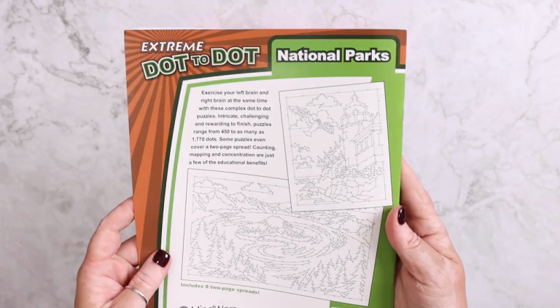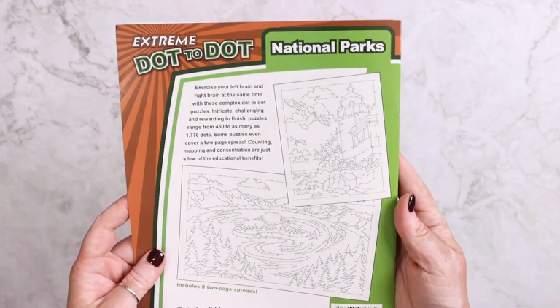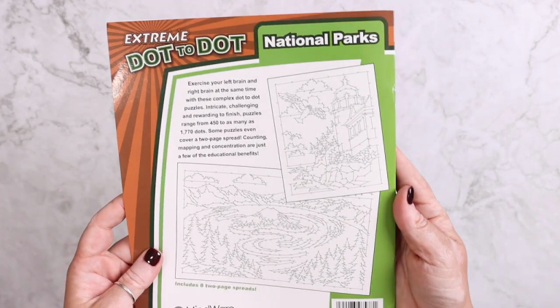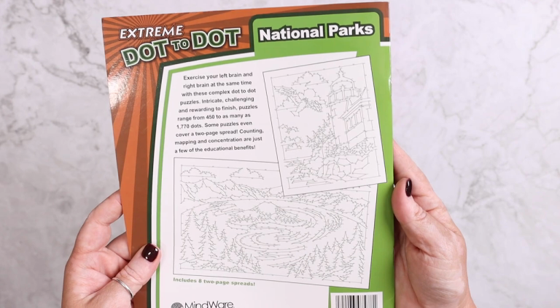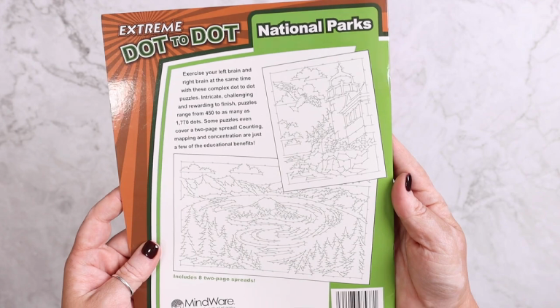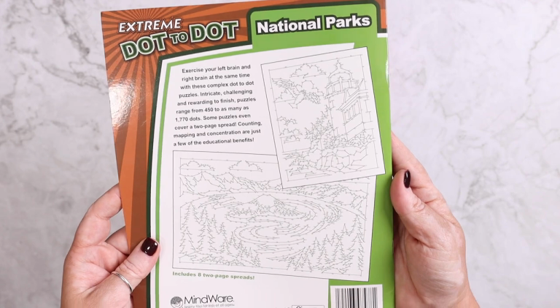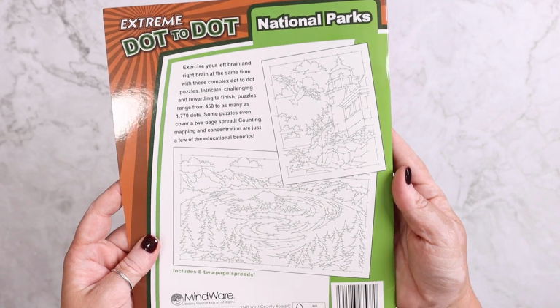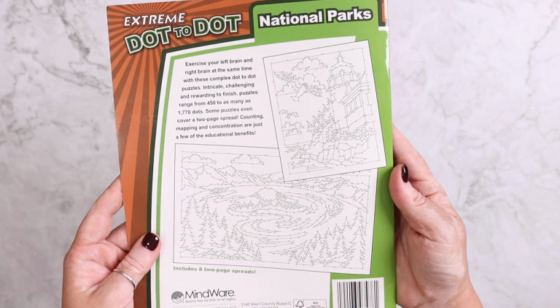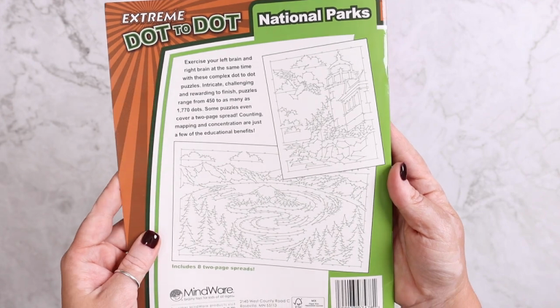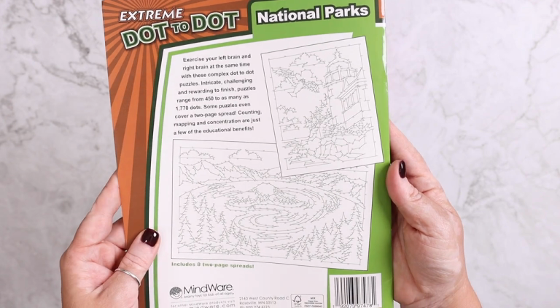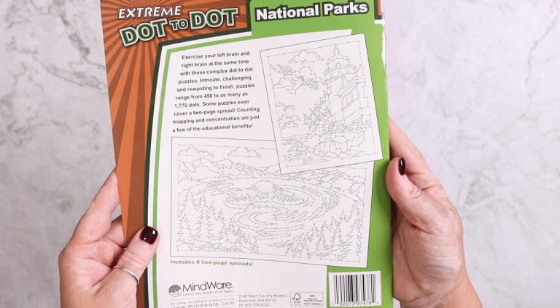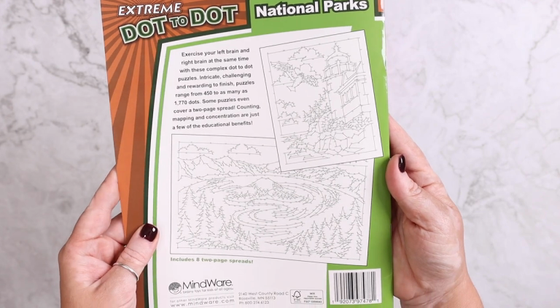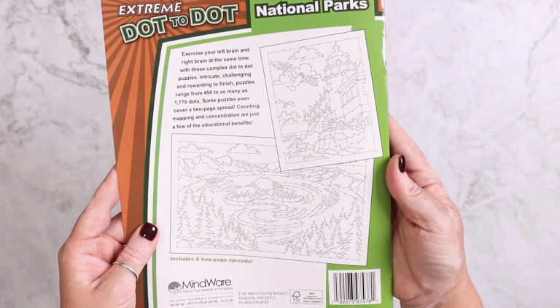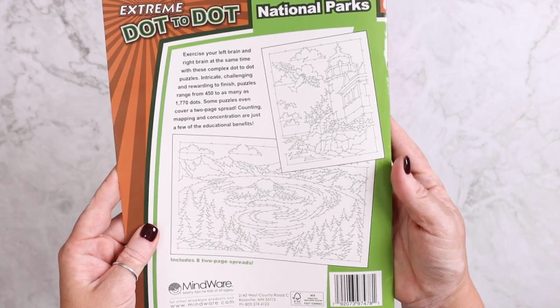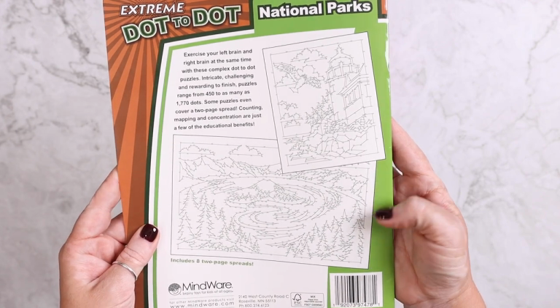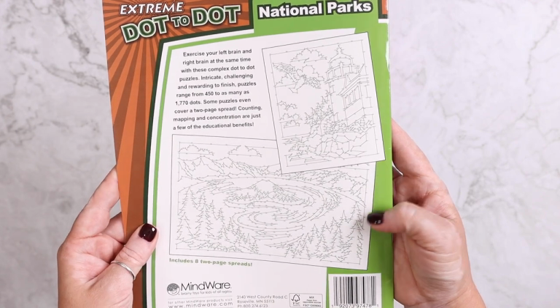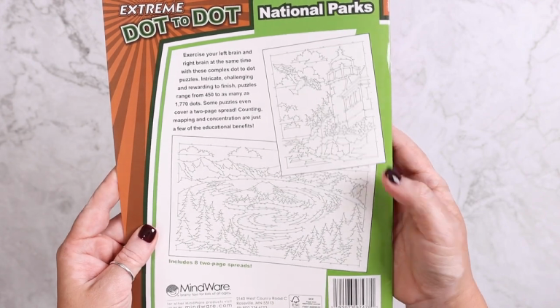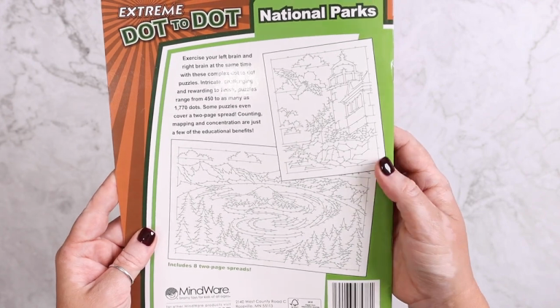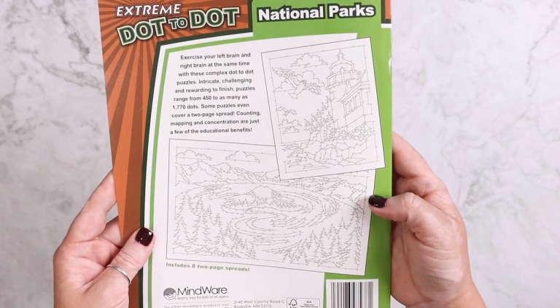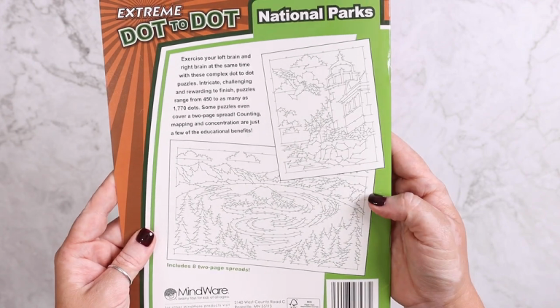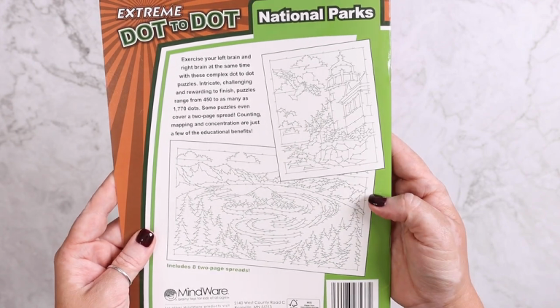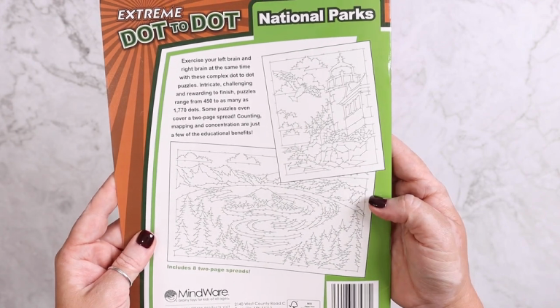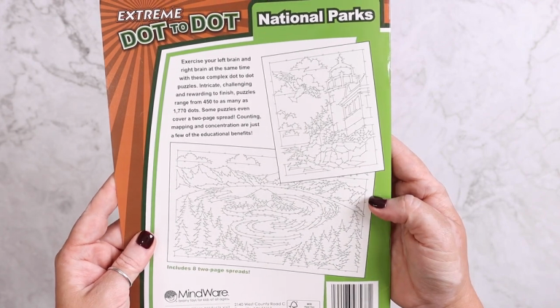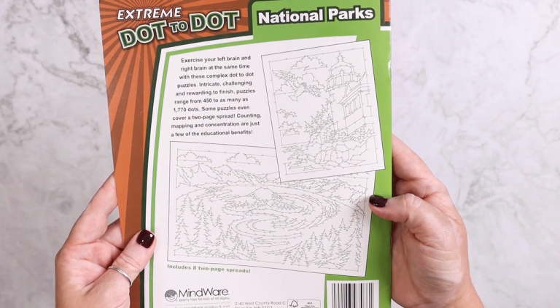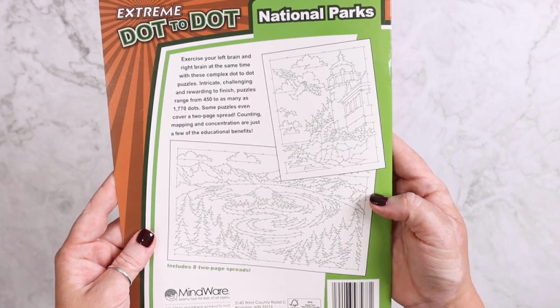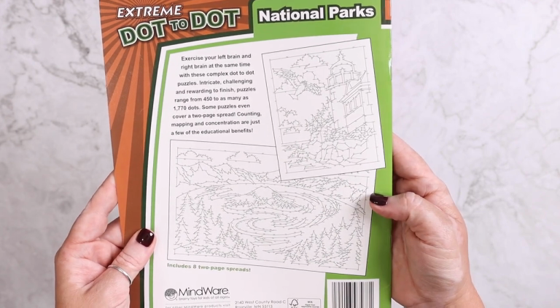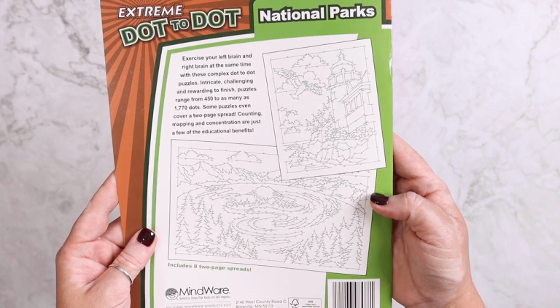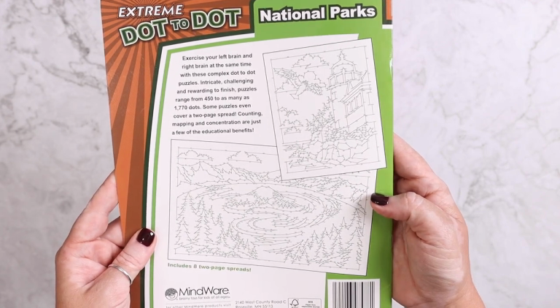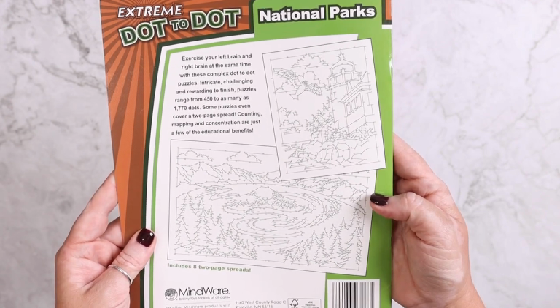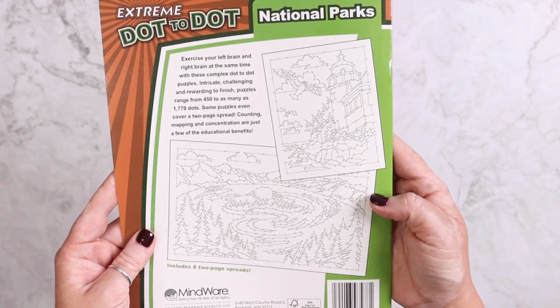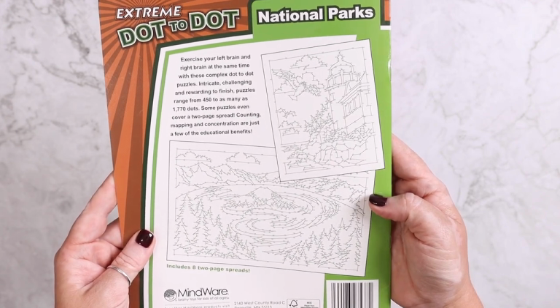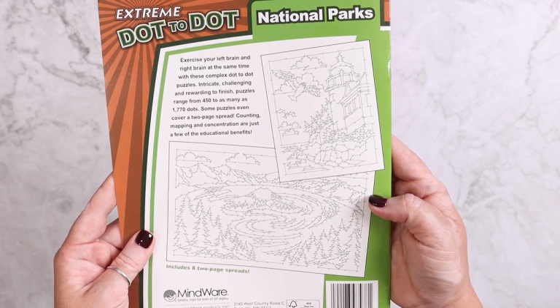Because she's over the little kid stuff, I also got her Extreme Dot to Dot National Parks, which is extreme to say the least, but she's really excited about it. This is what some of the finished images look like.